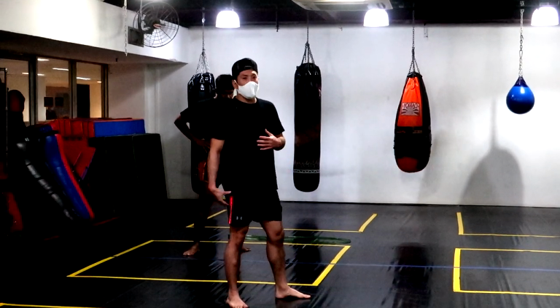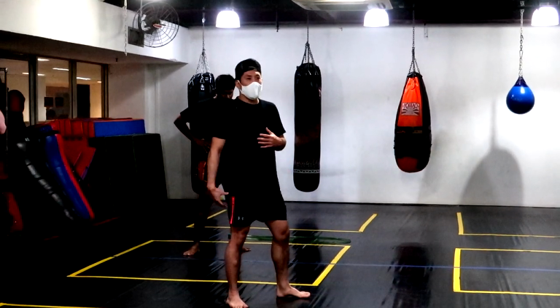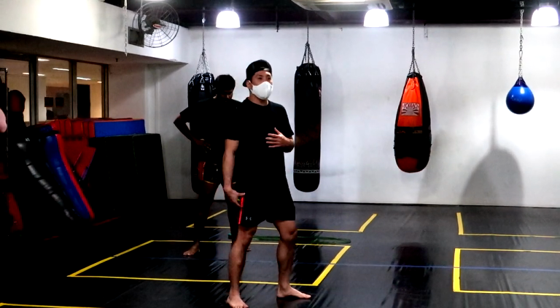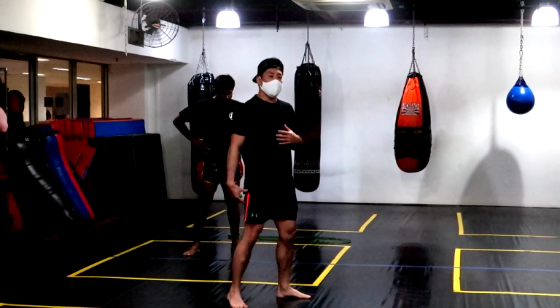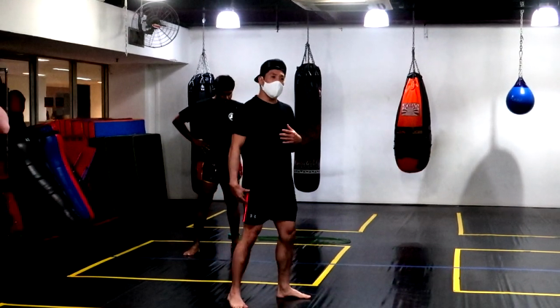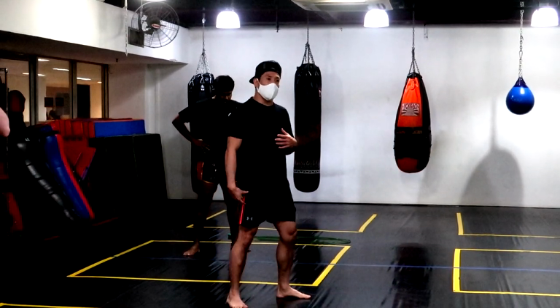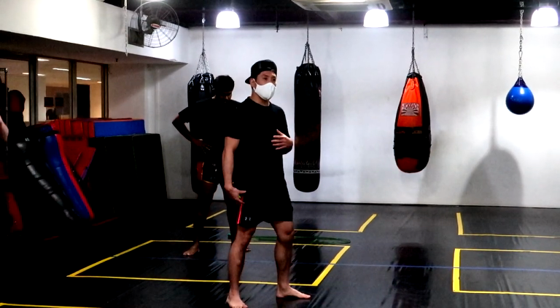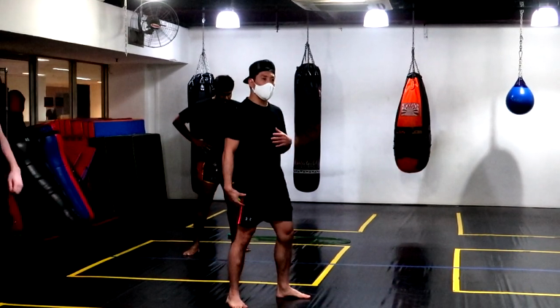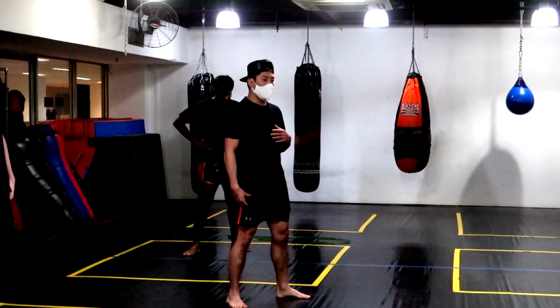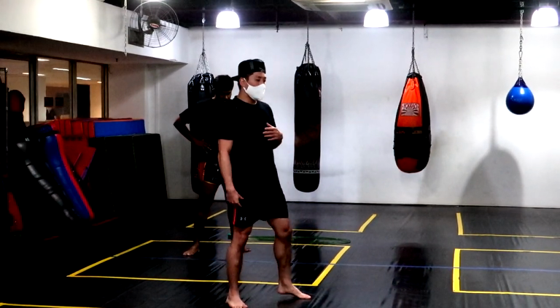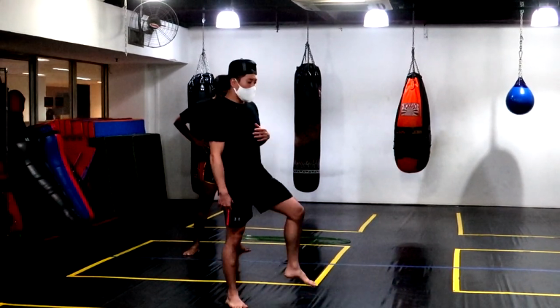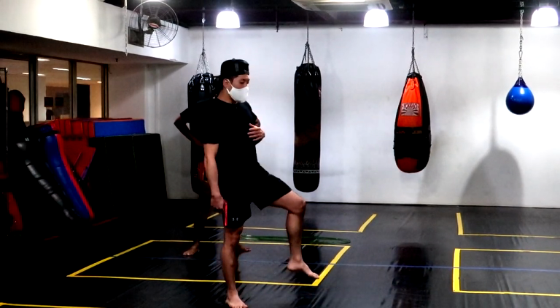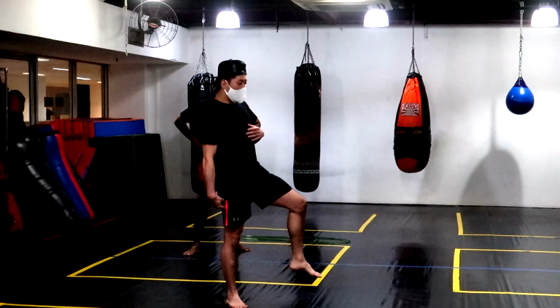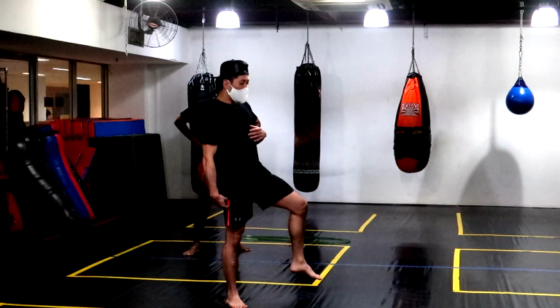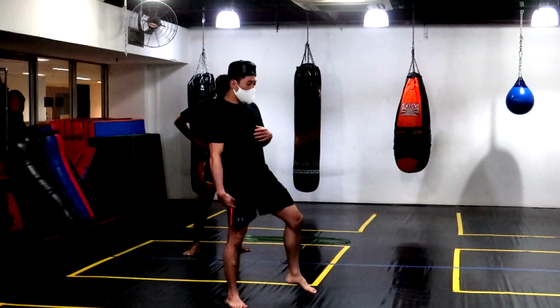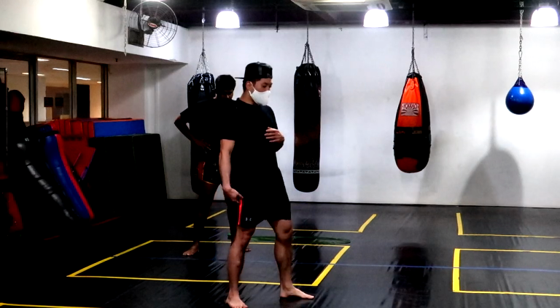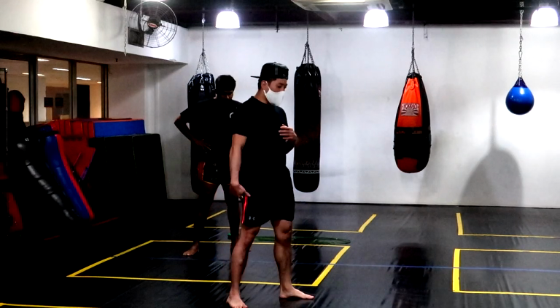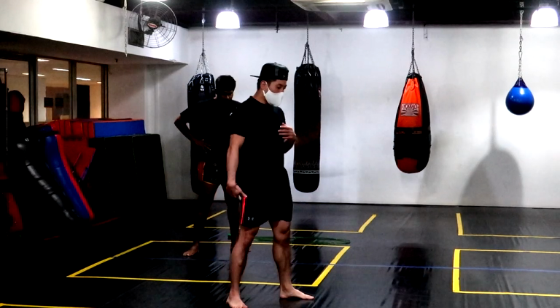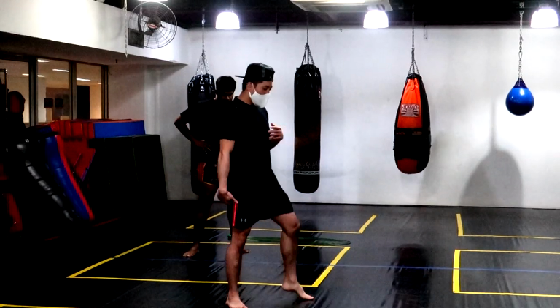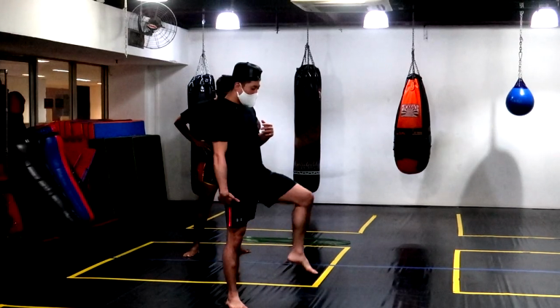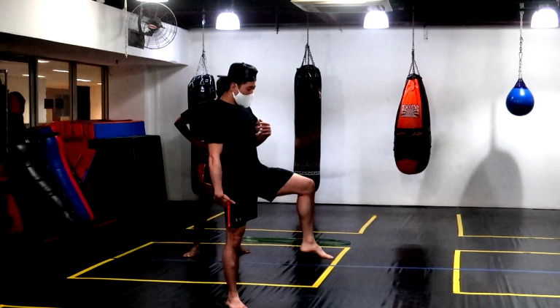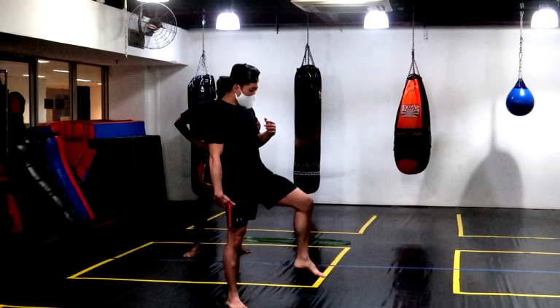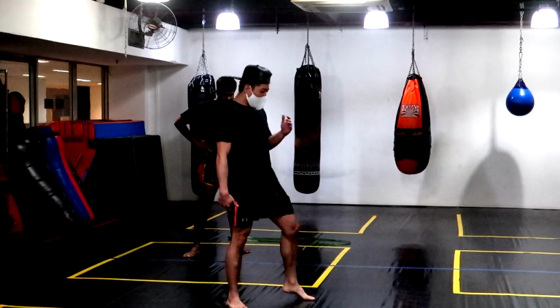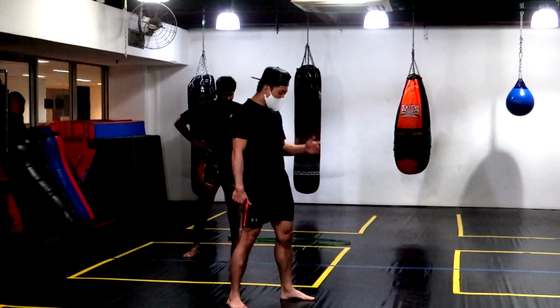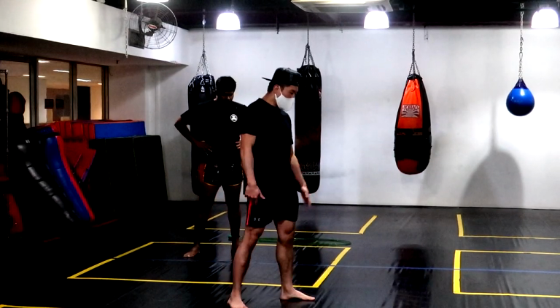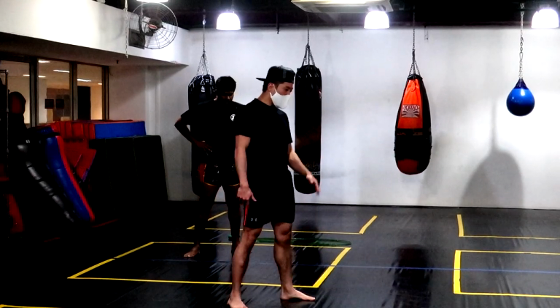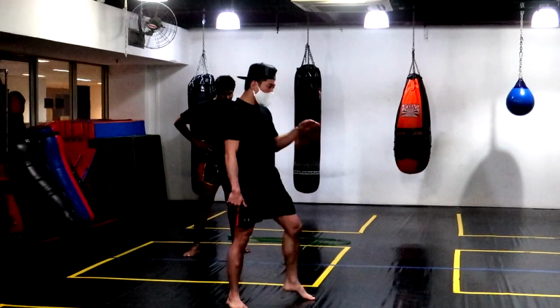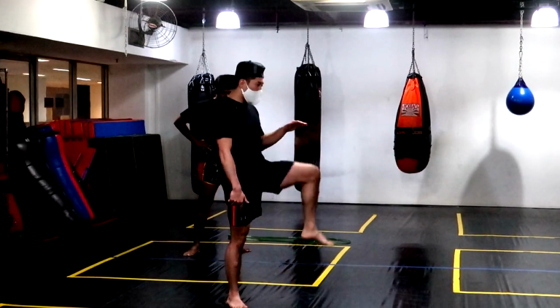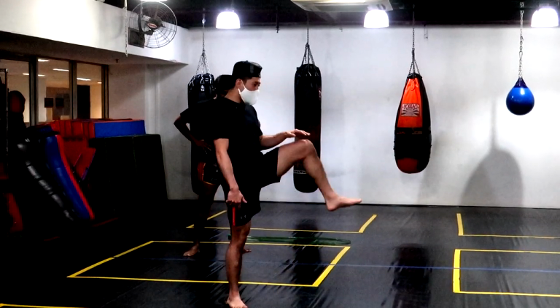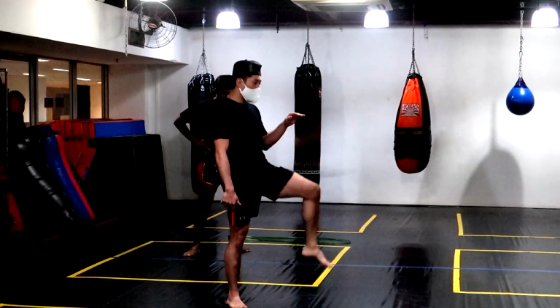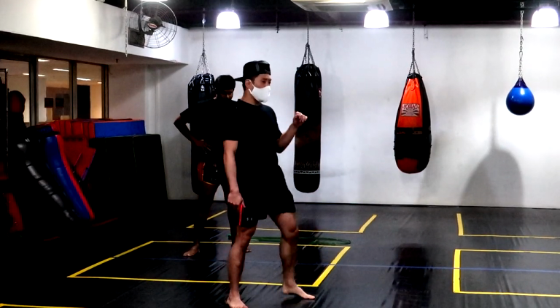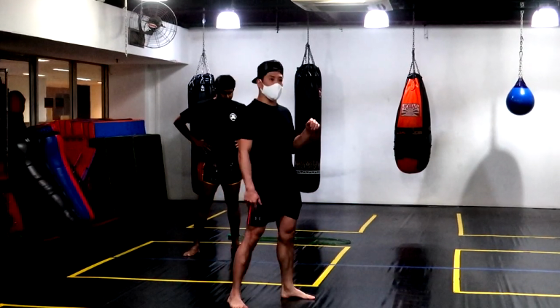In this training clip, the coach is cueing: right leg standing strong, and focusing on breaking the knee as high as possible — fine details of the push kick technique.